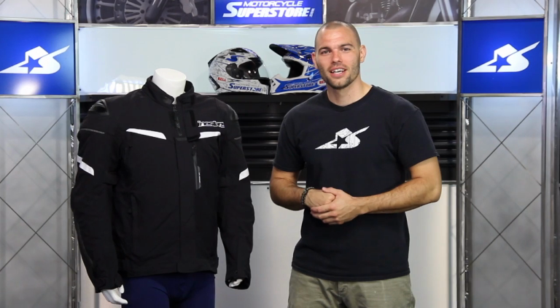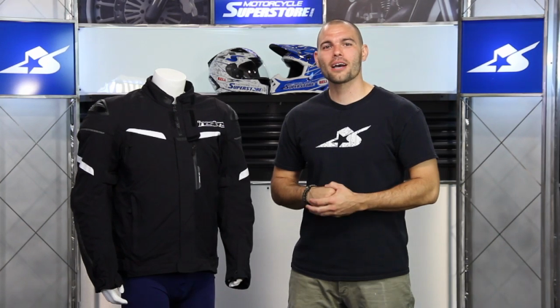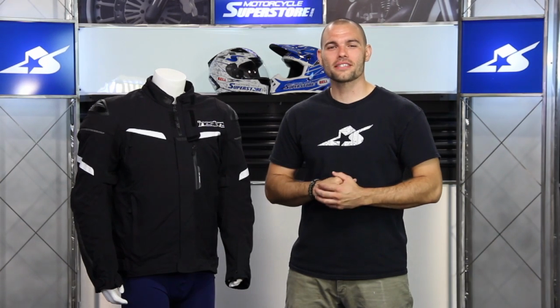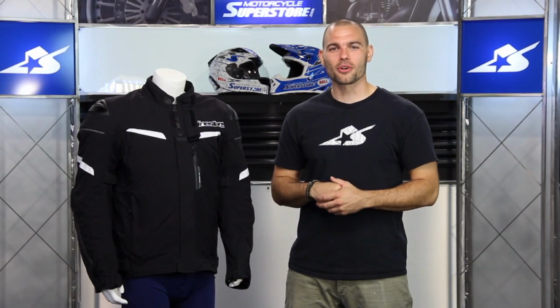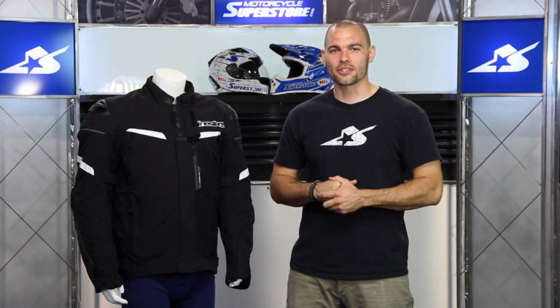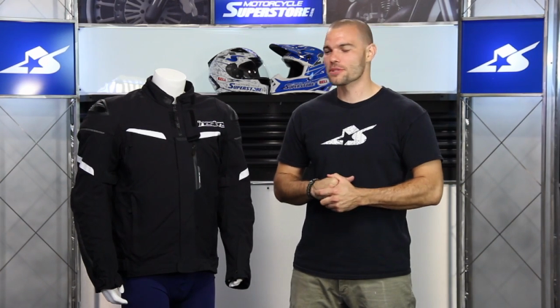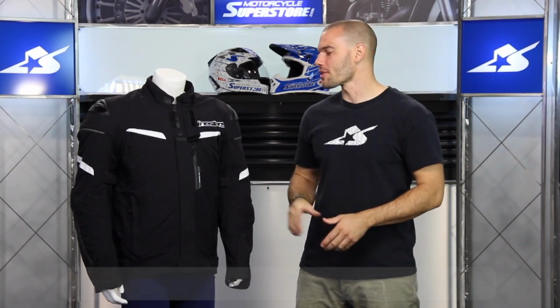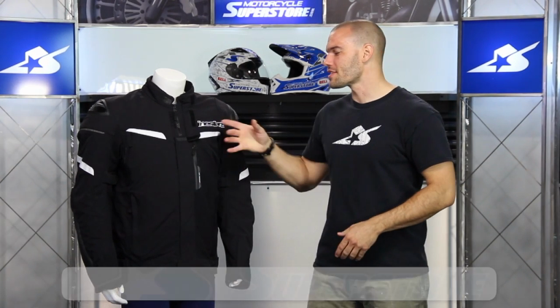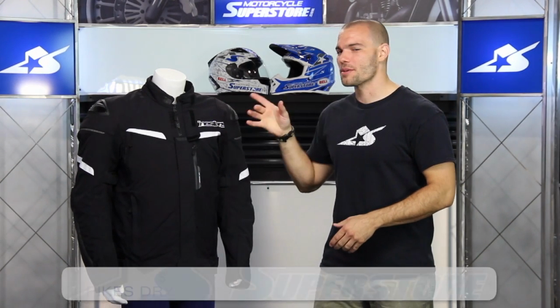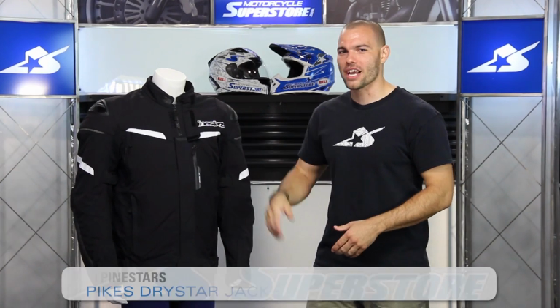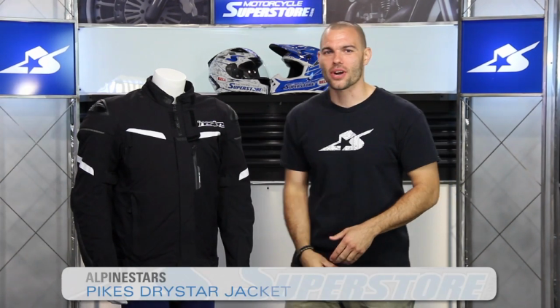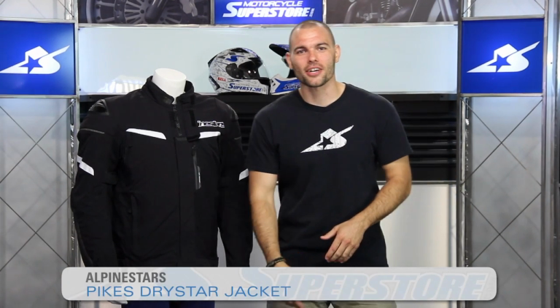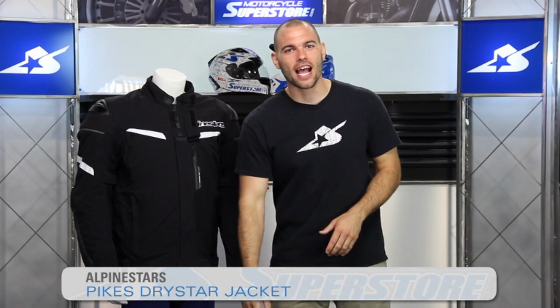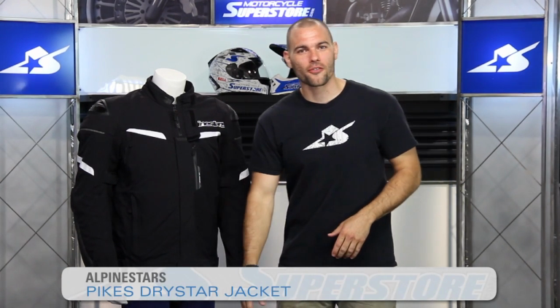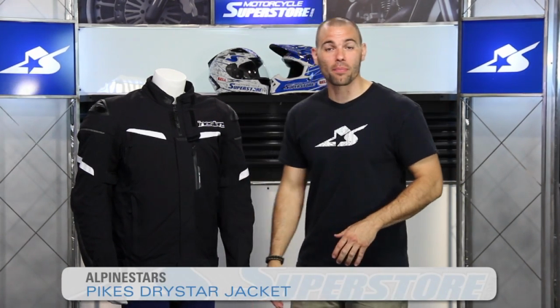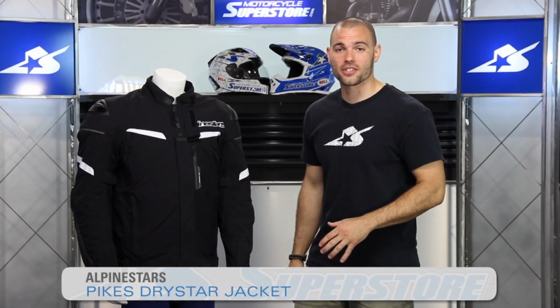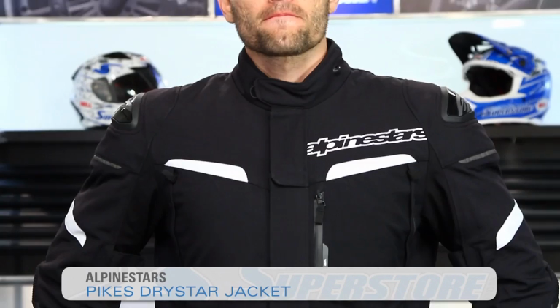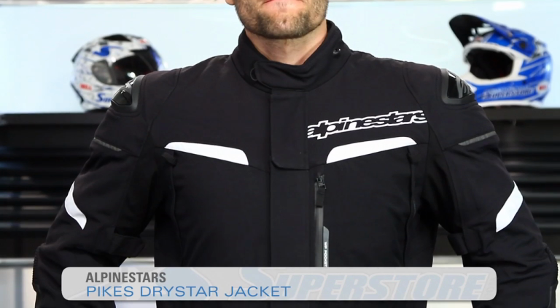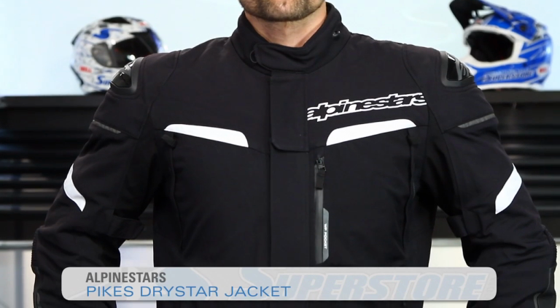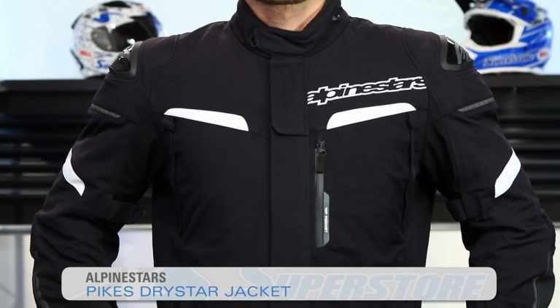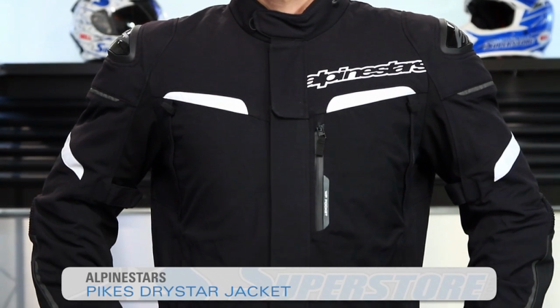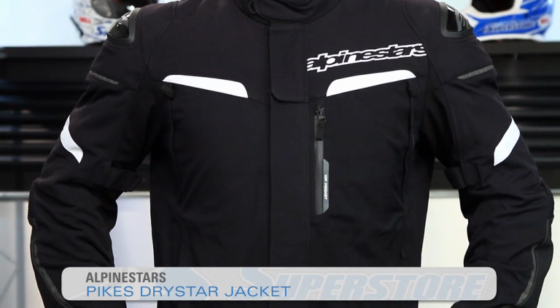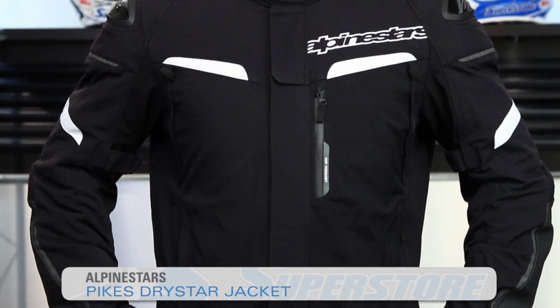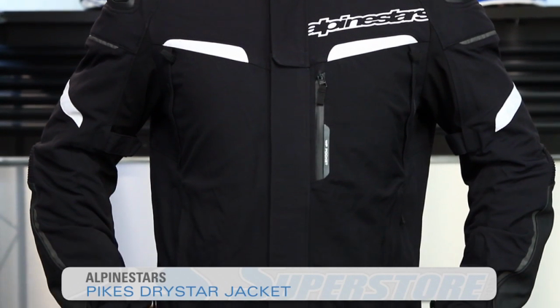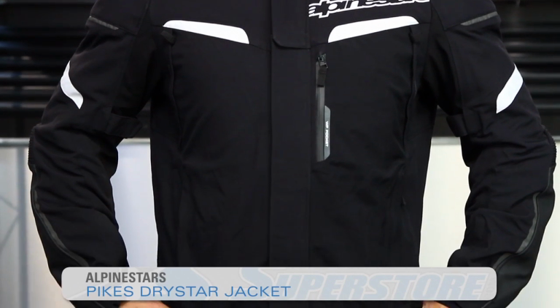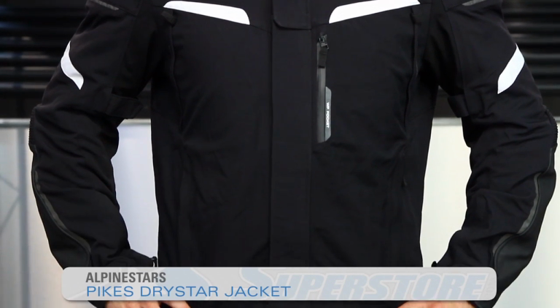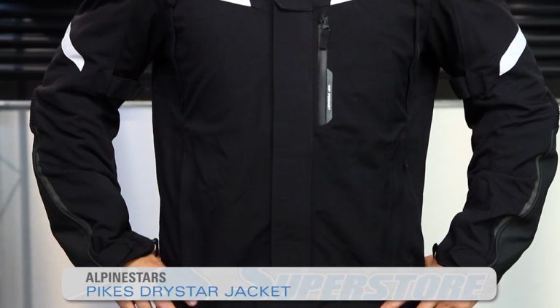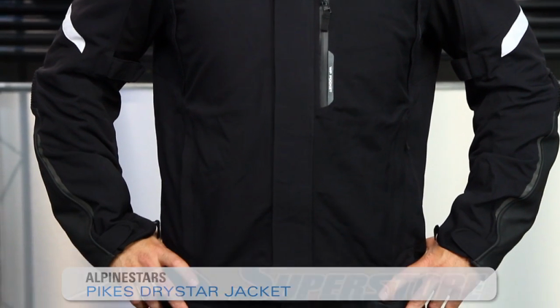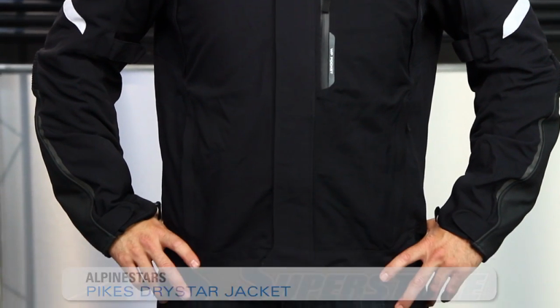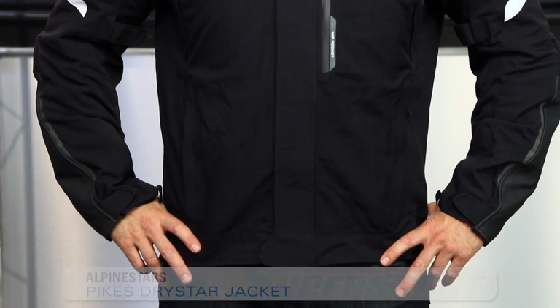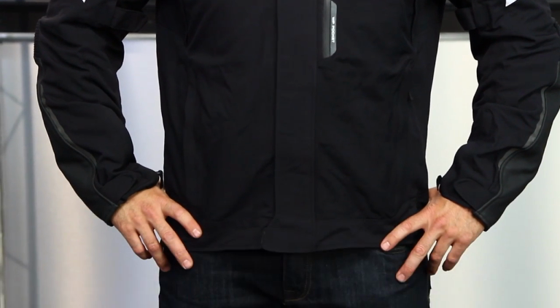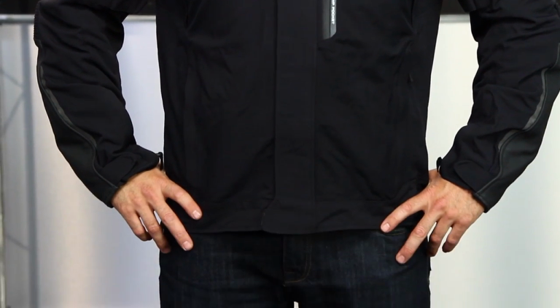Hi, I'm JC at Motorcycle Superstore. This is the Pikes Dry Star Jacket from Alpinestars — a touring style jacket that's going to give you a lot of protection for cold and wet weather.